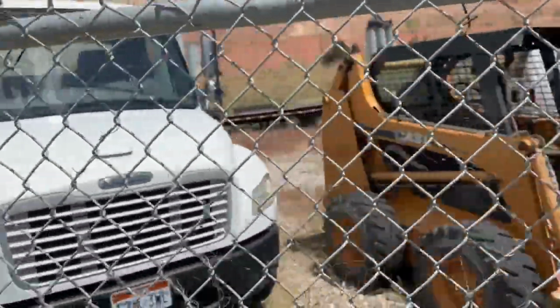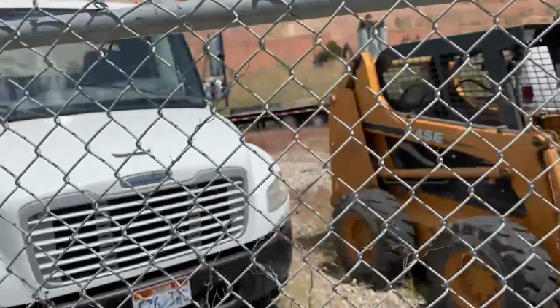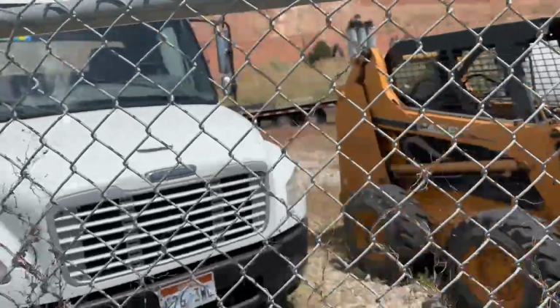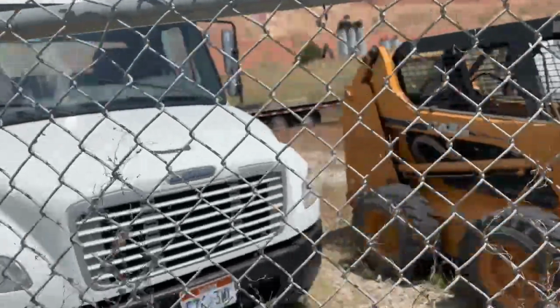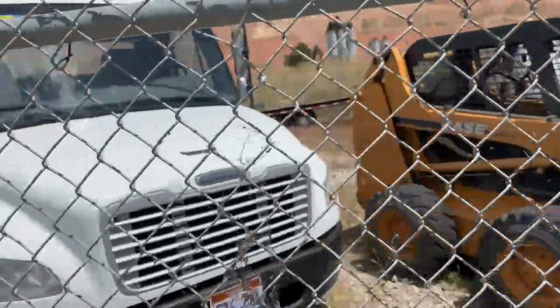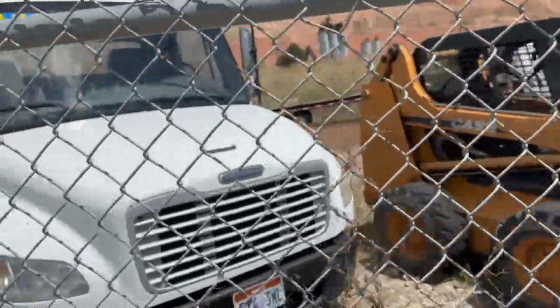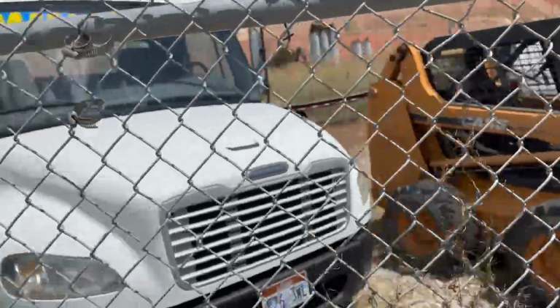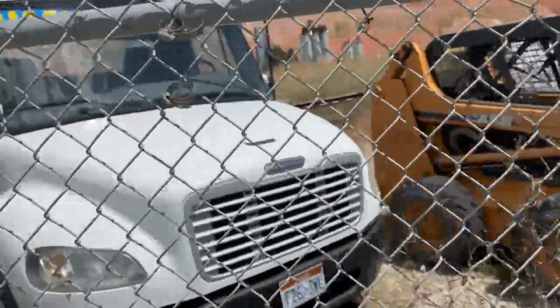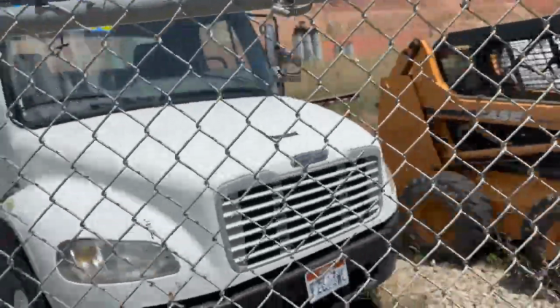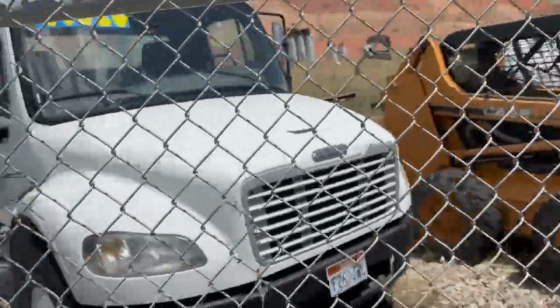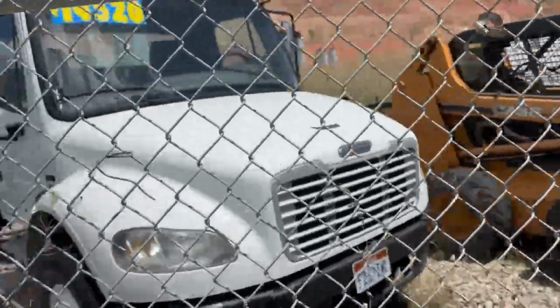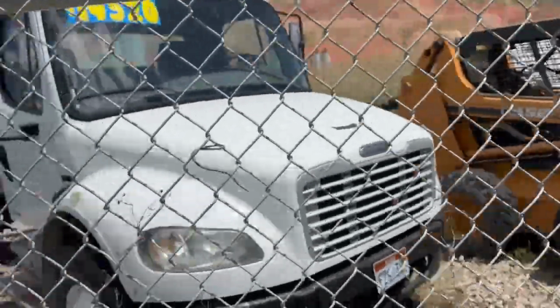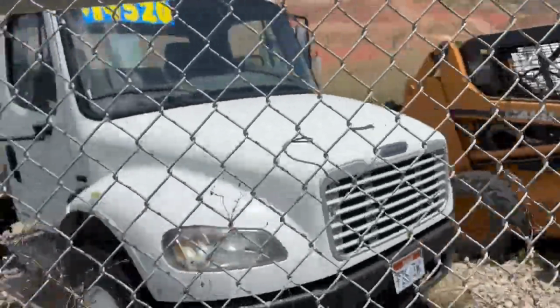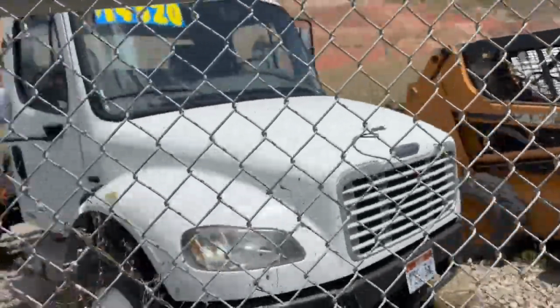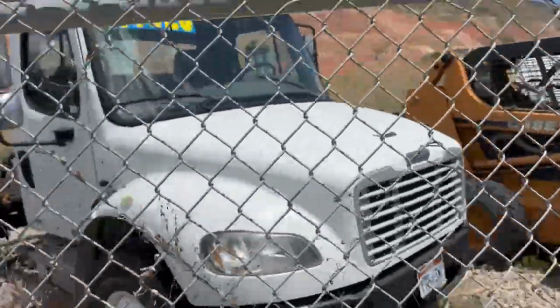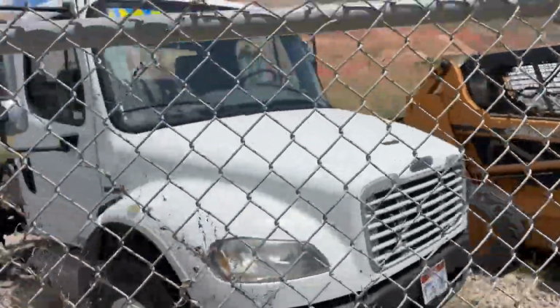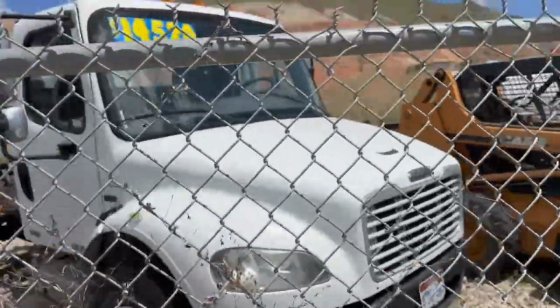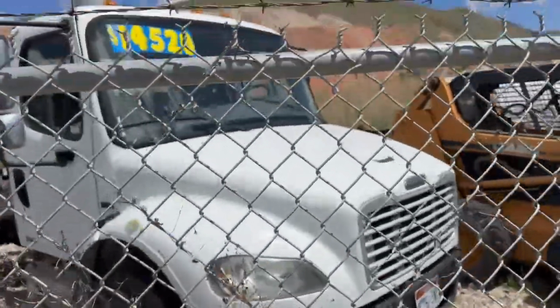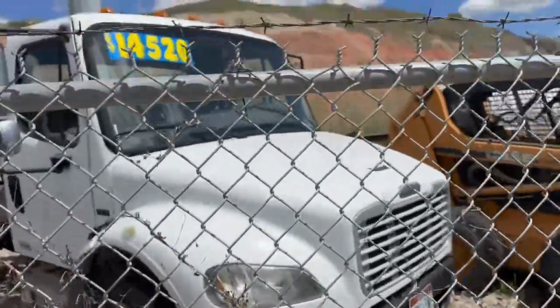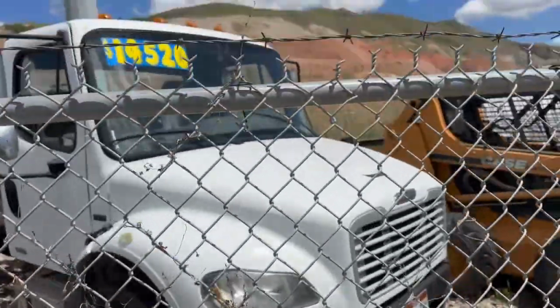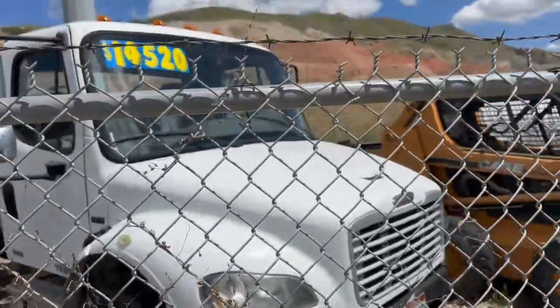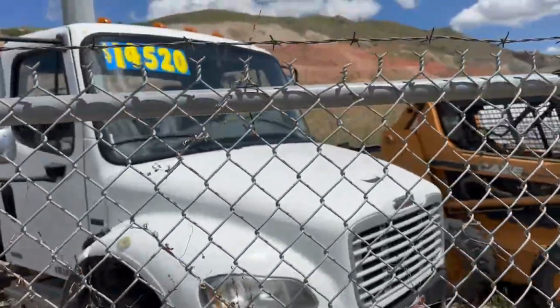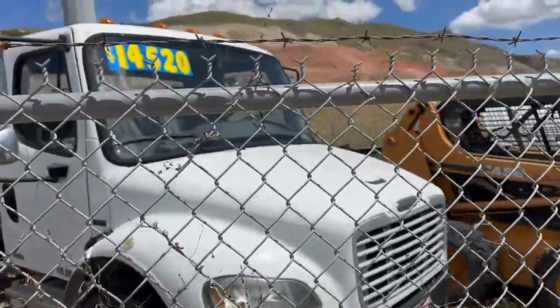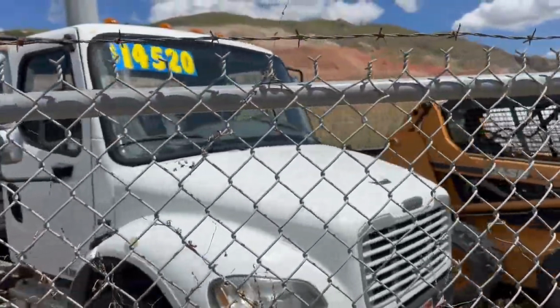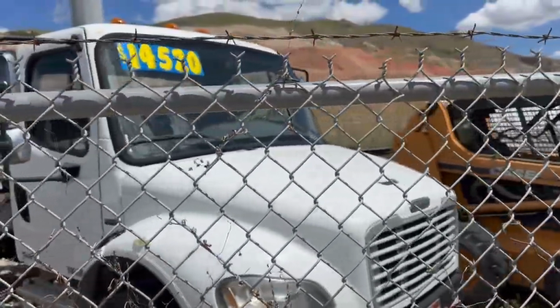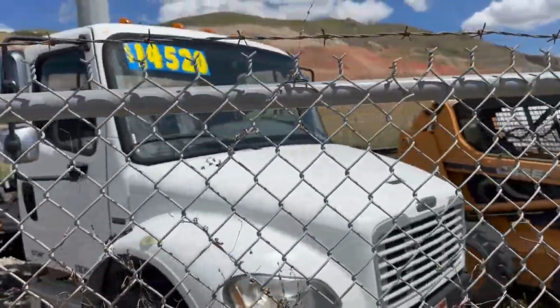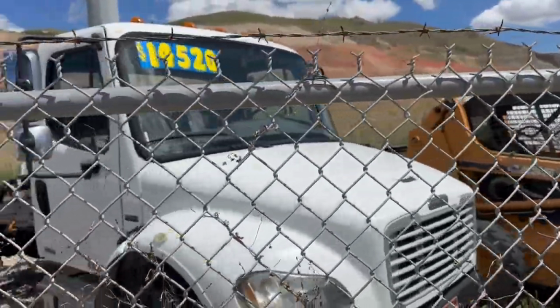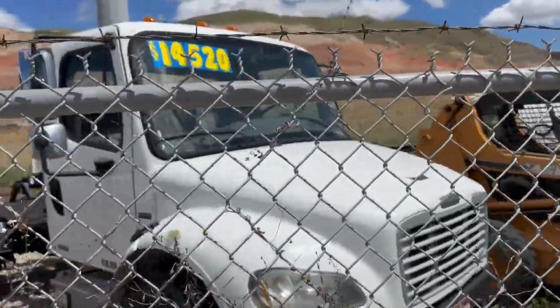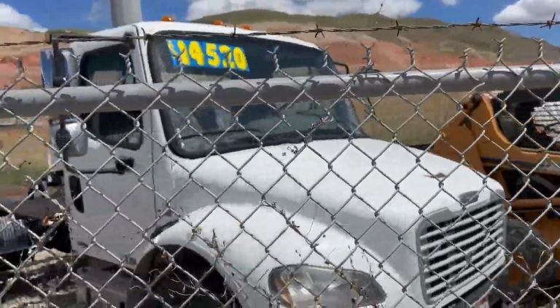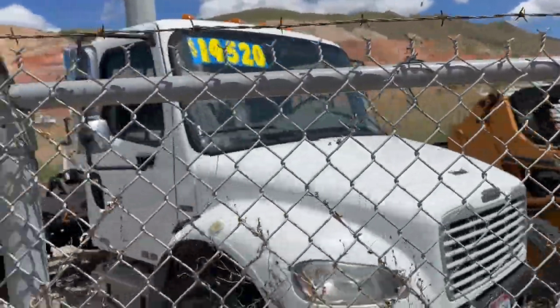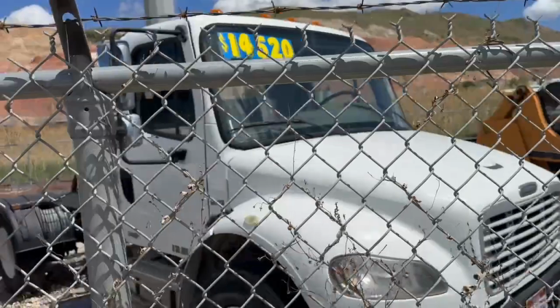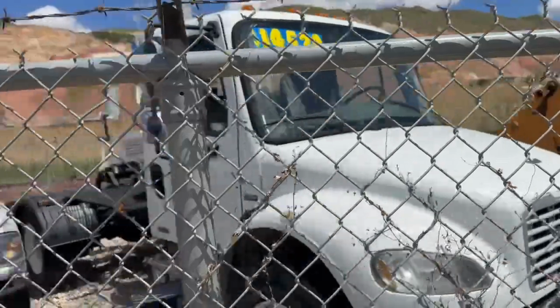Cool Freightliner Yardboy — perfect for camping this summer to pull your fifth wheel trailer.